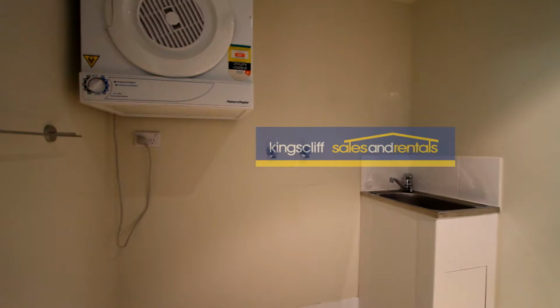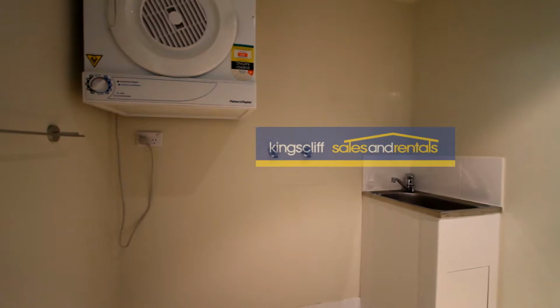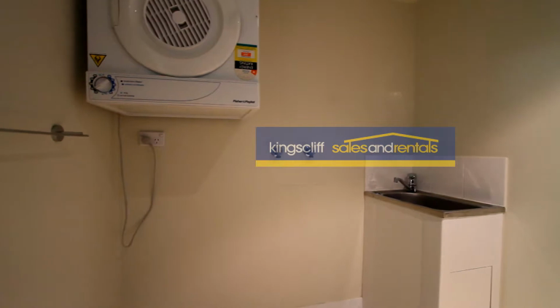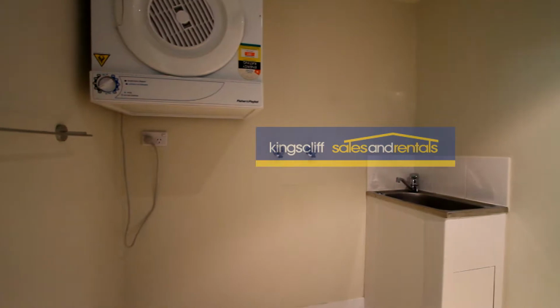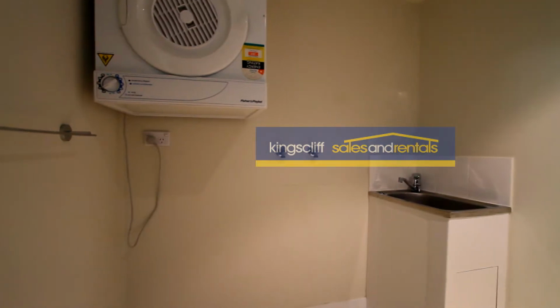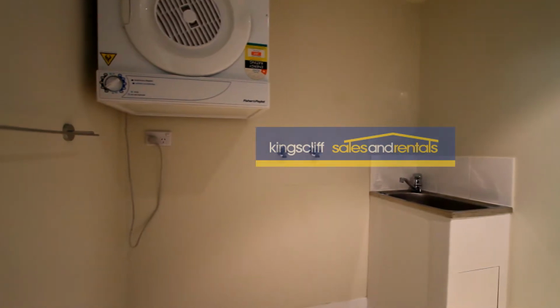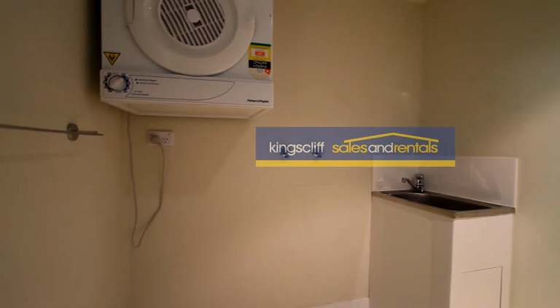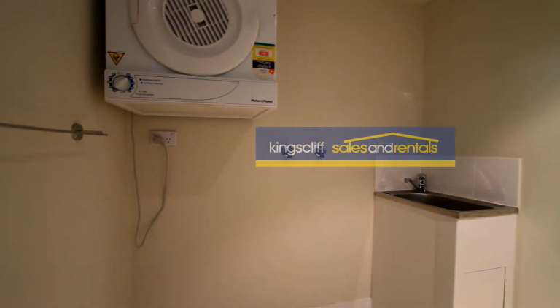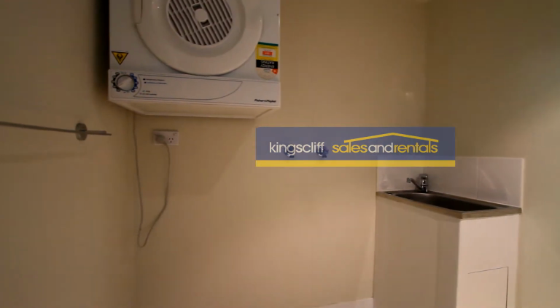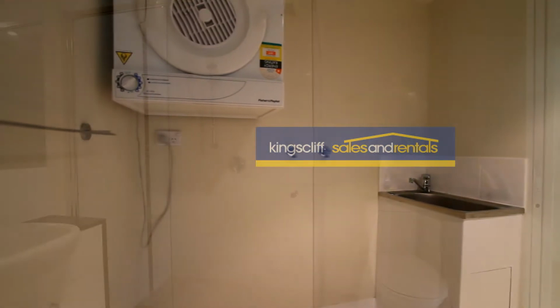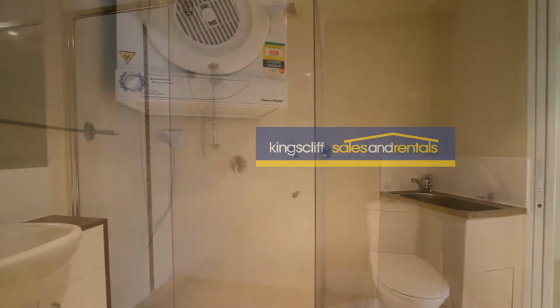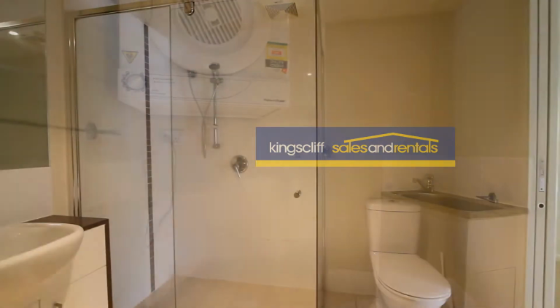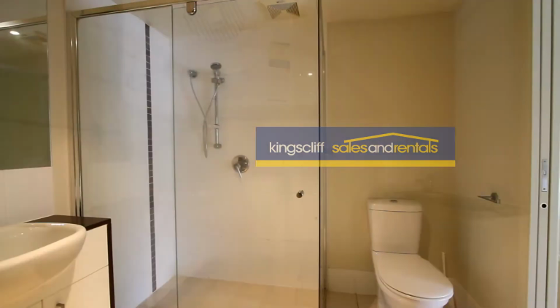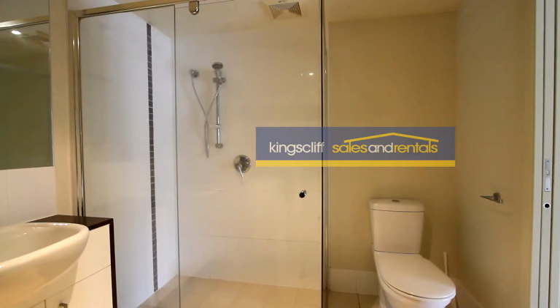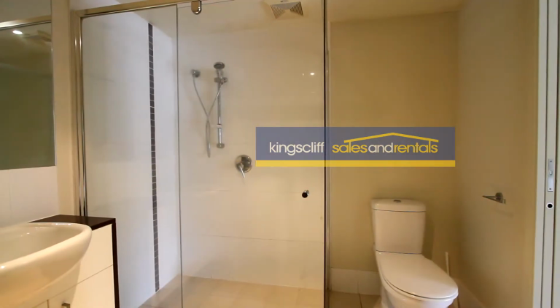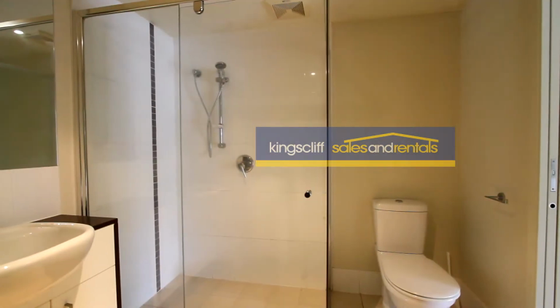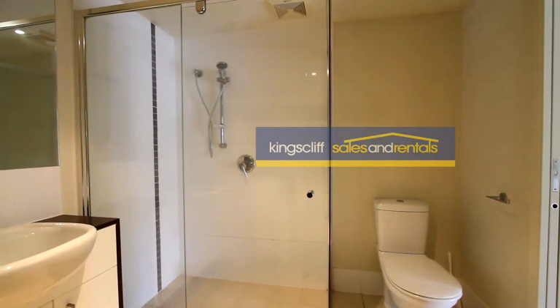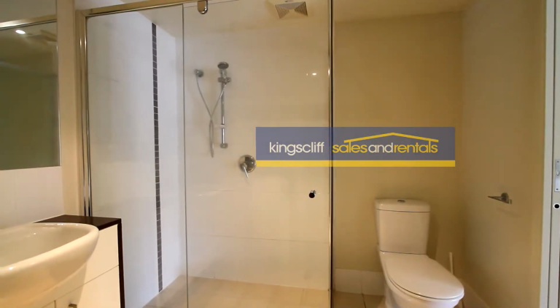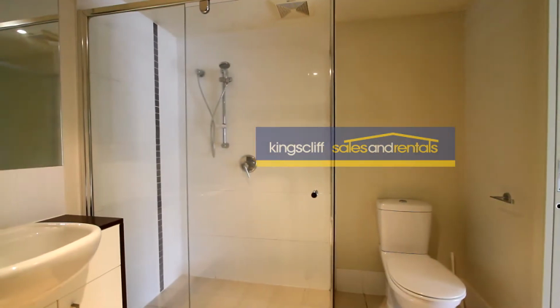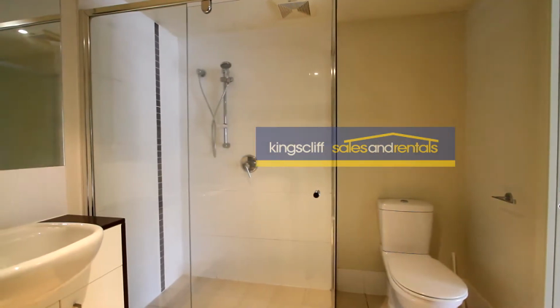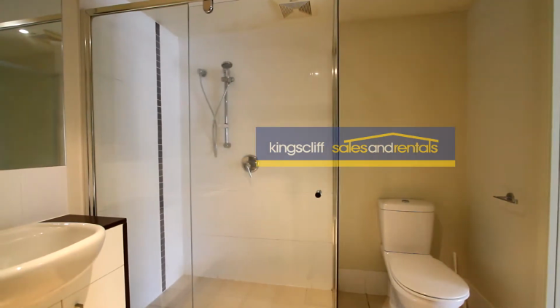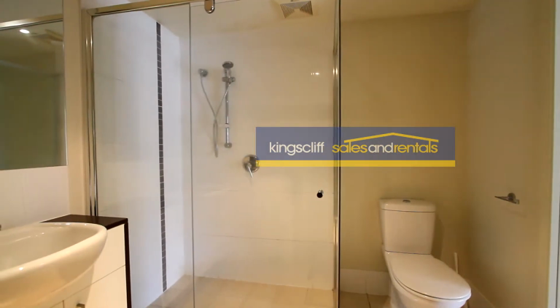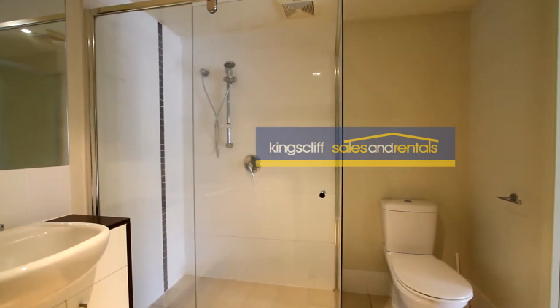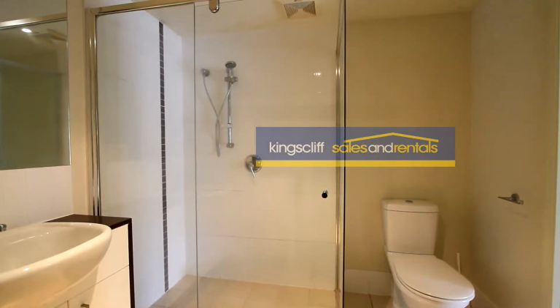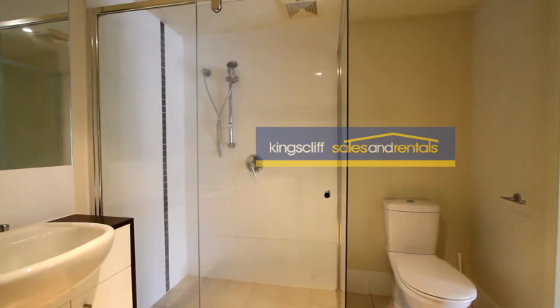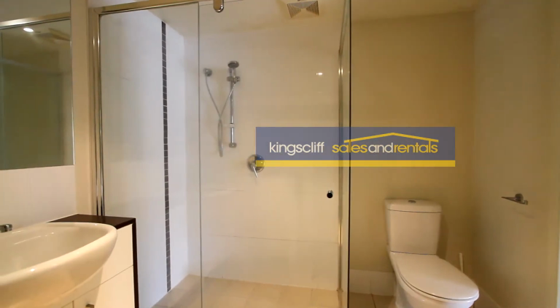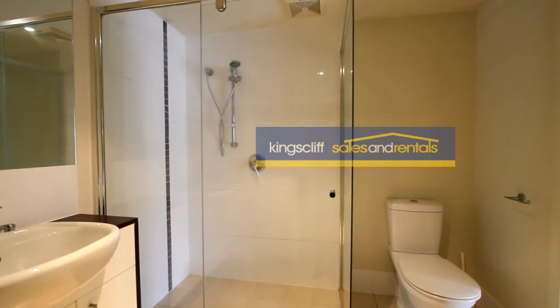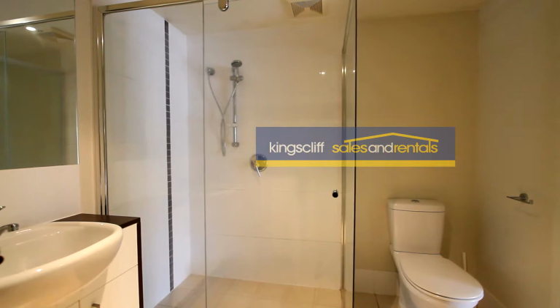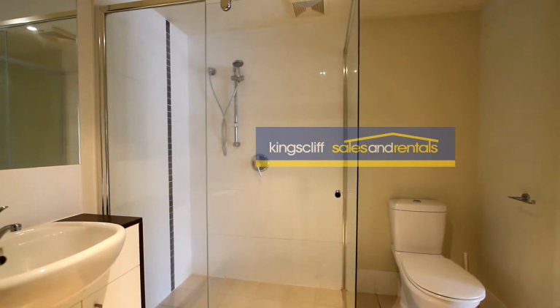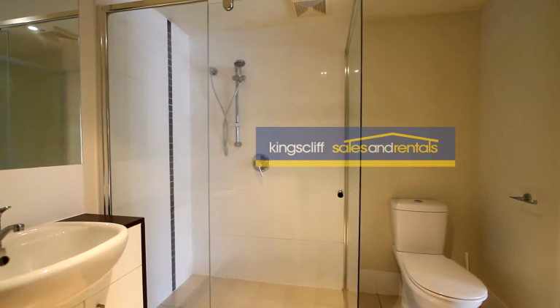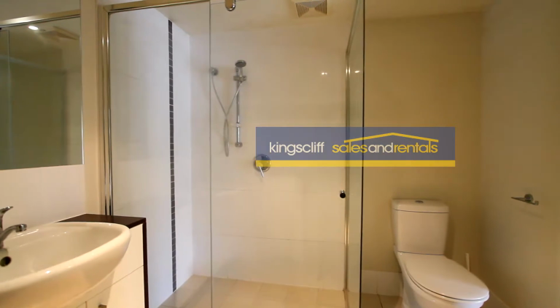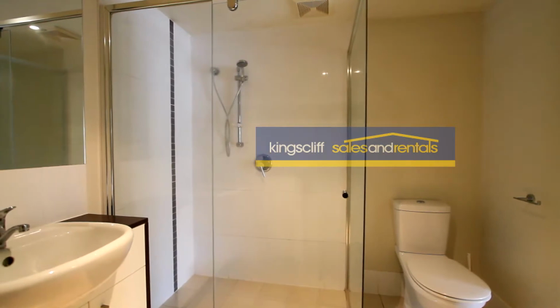Within the bathroom there's a dryer and laundry tub, a washing machine, and also a separate toilet.